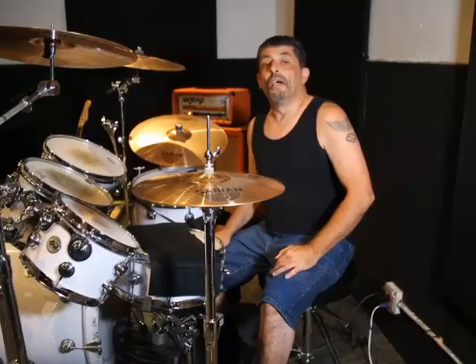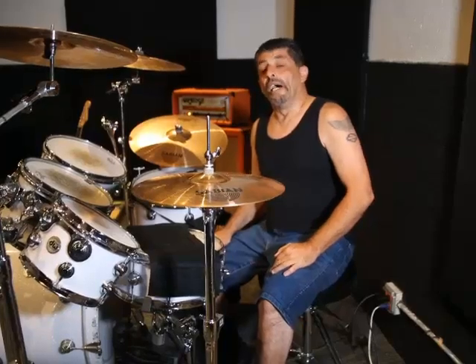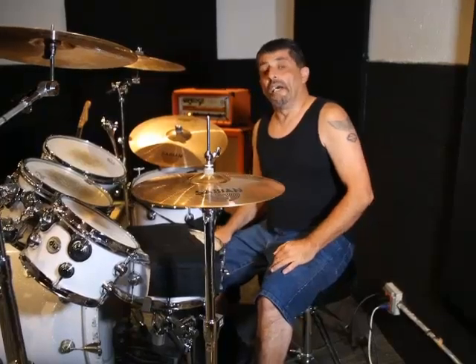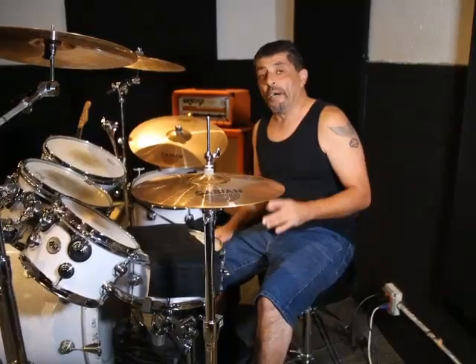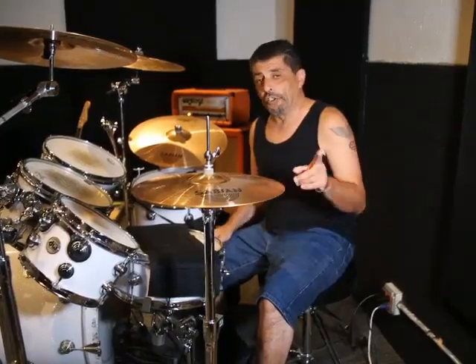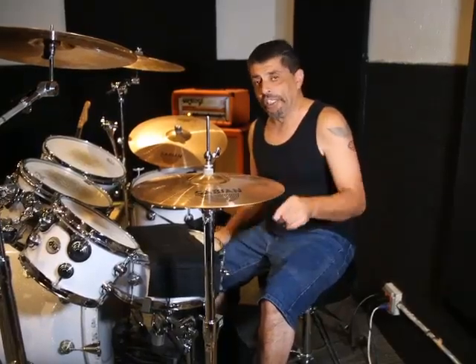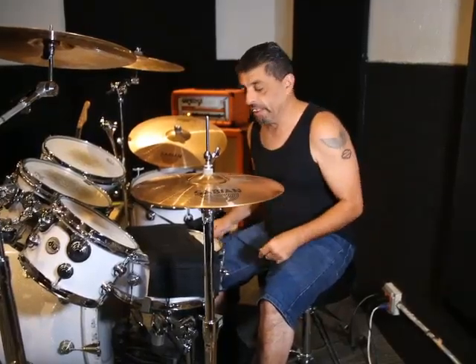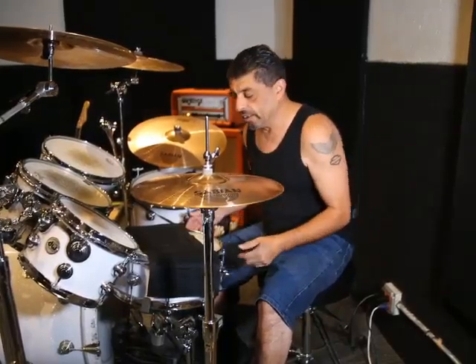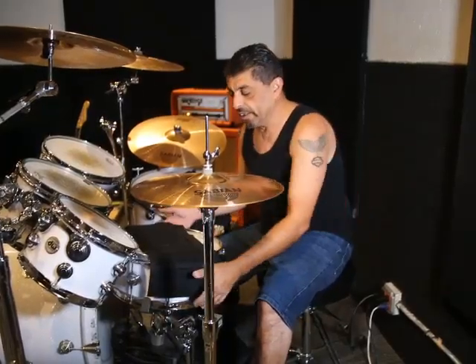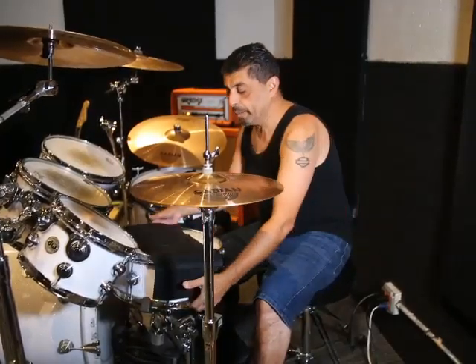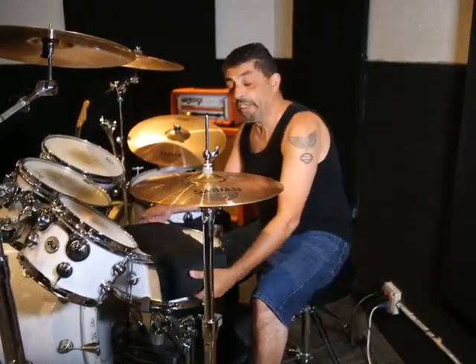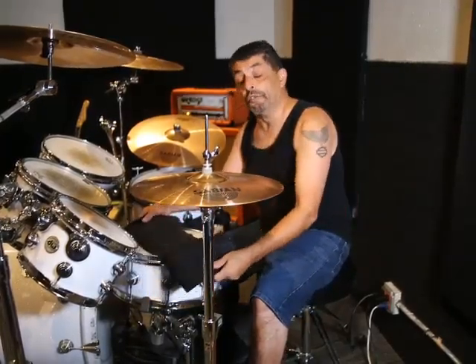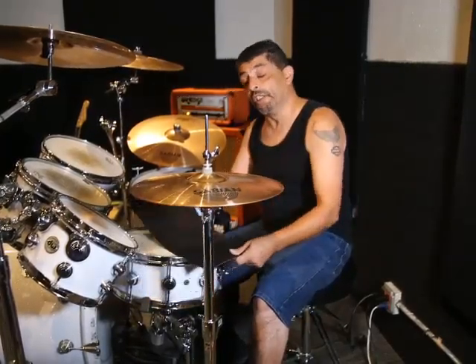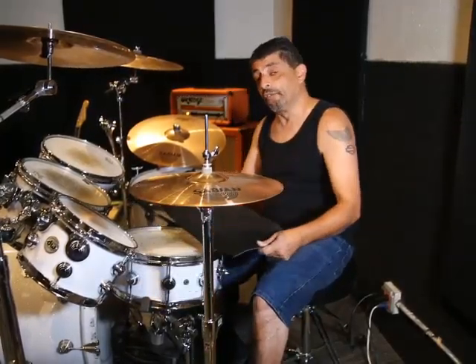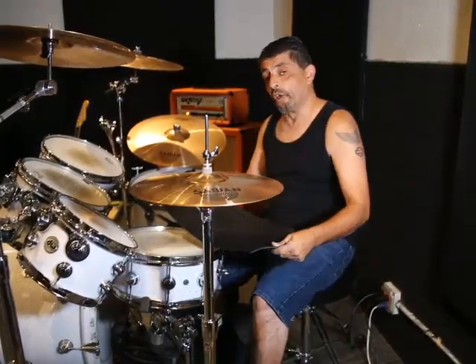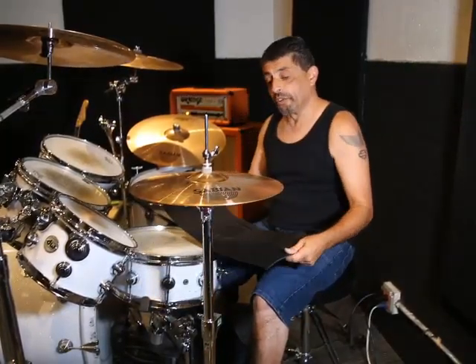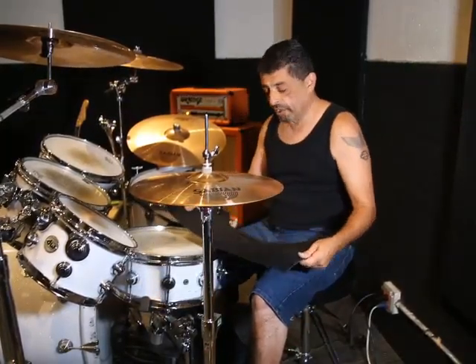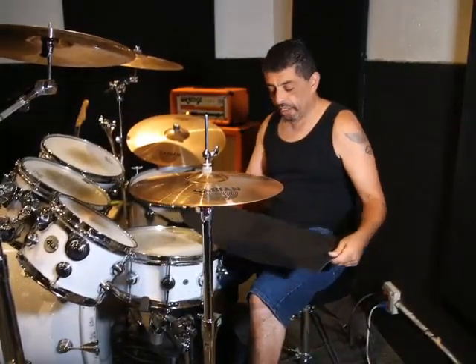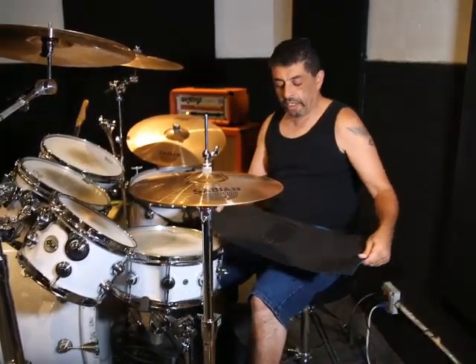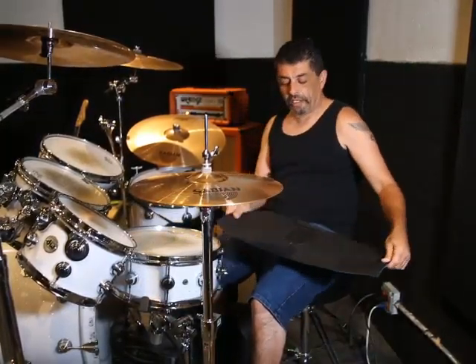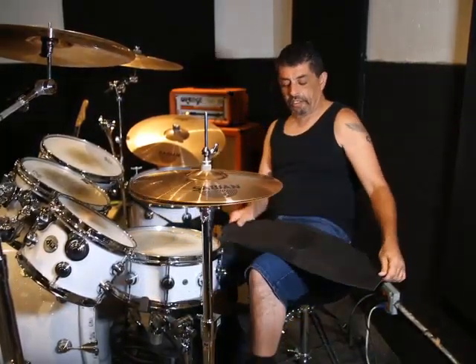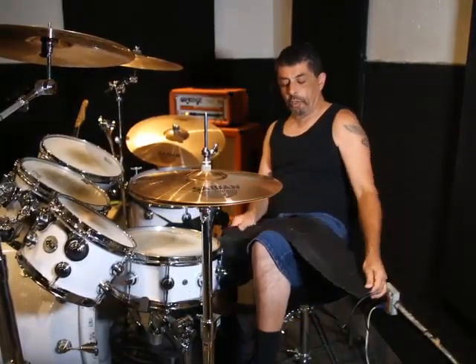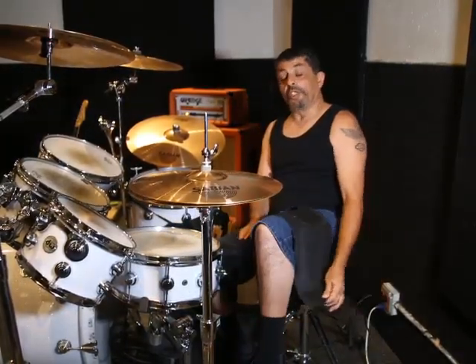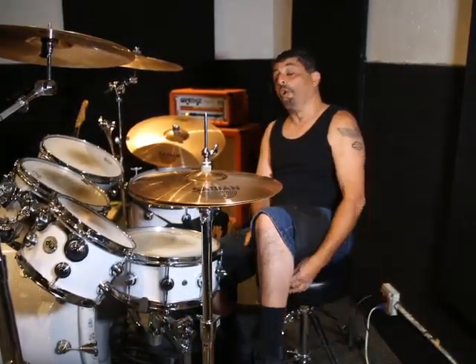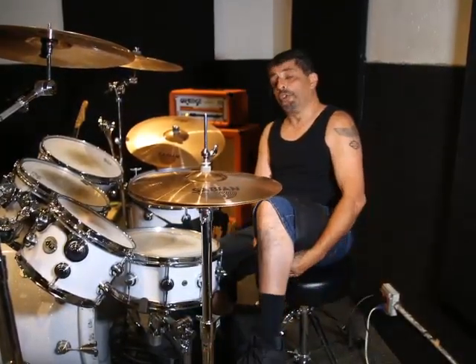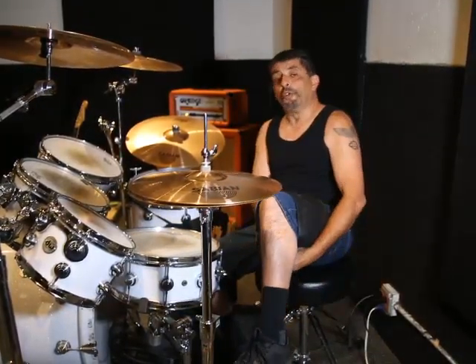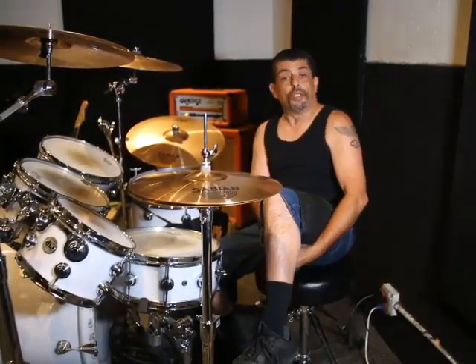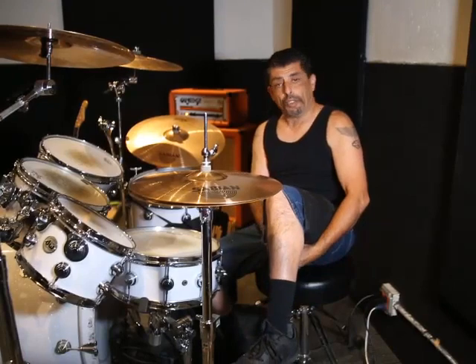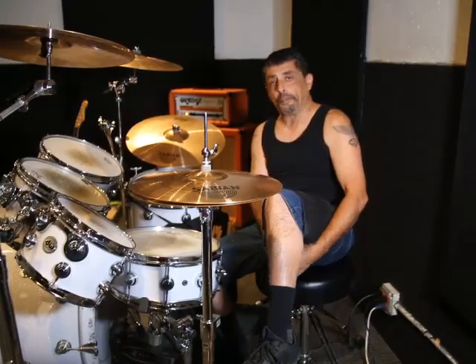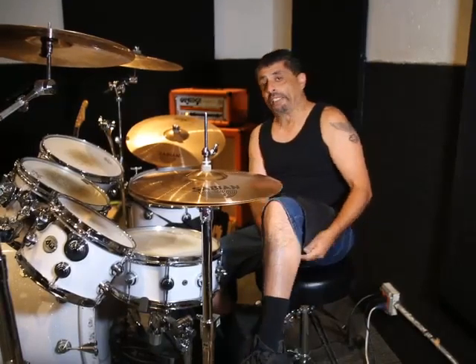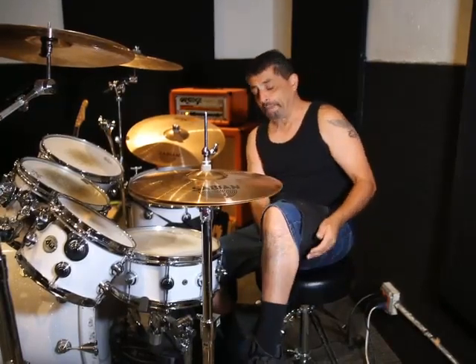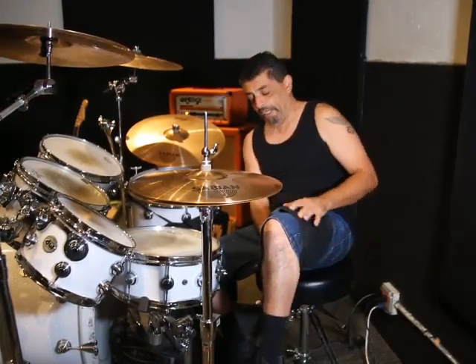Hi, I'm Michael Shaheen, and this is my new invention for drummers. This is a drumstick holster with a built-in practice pad.